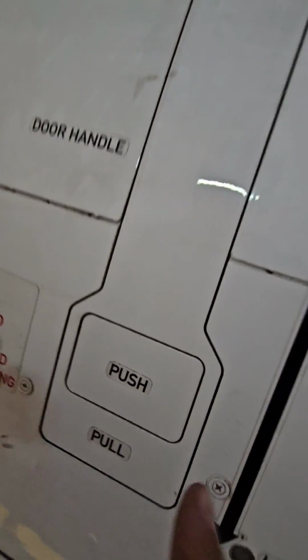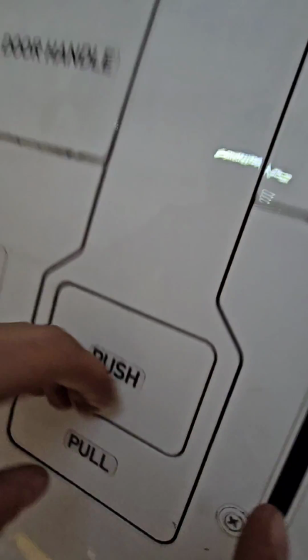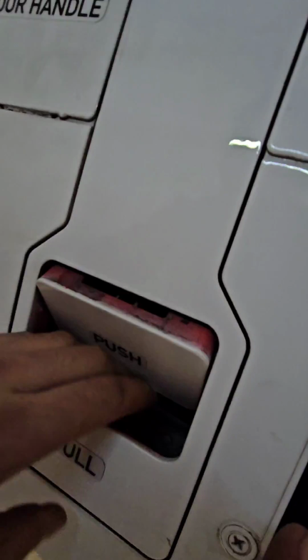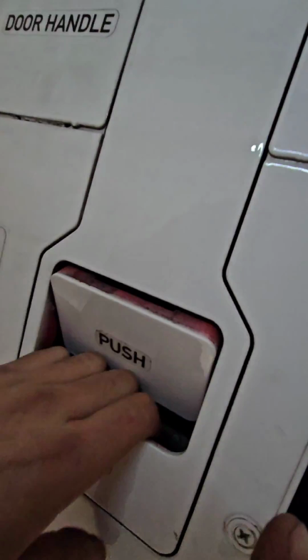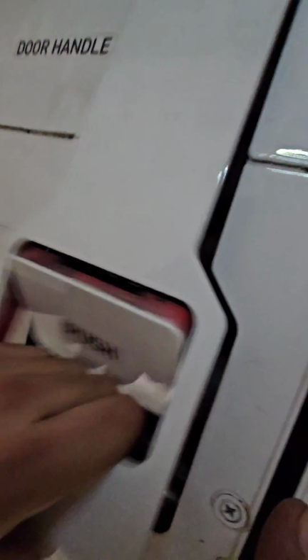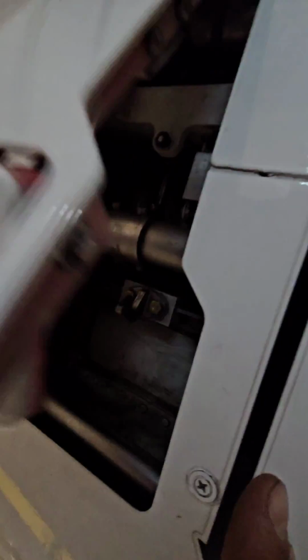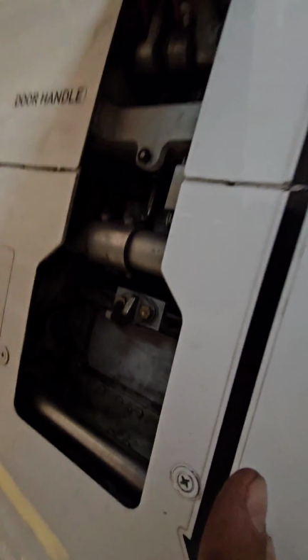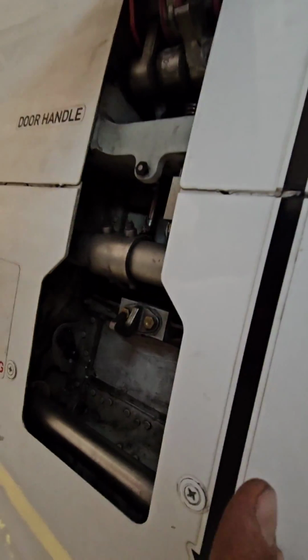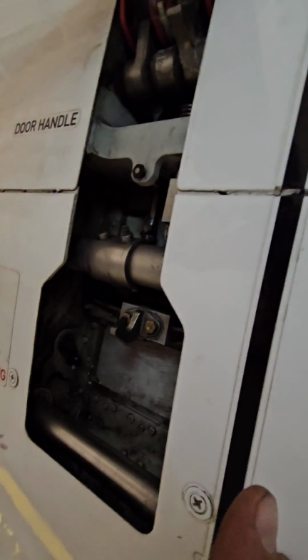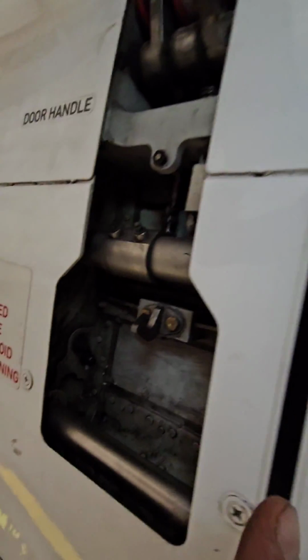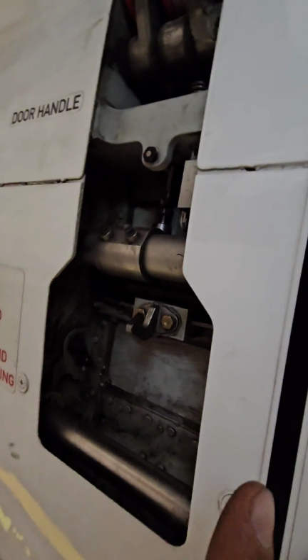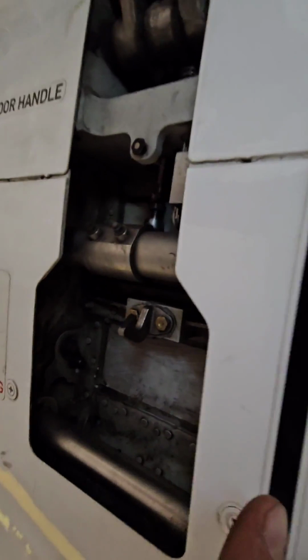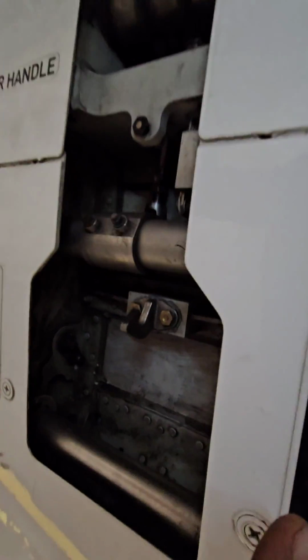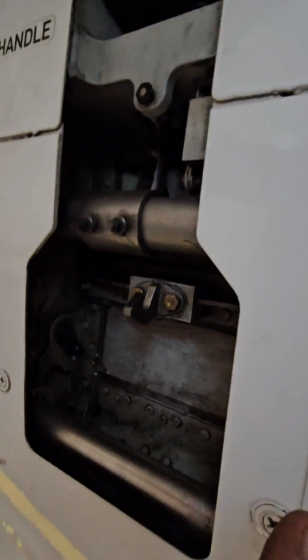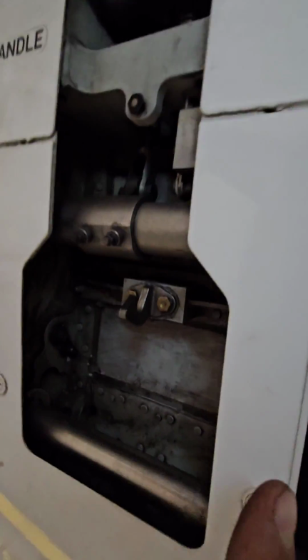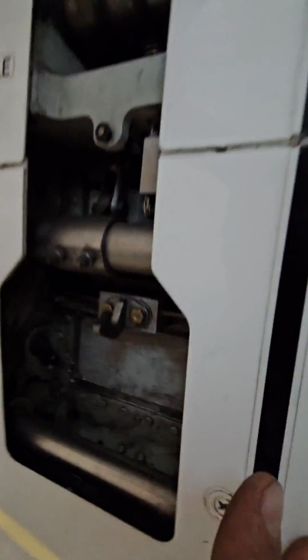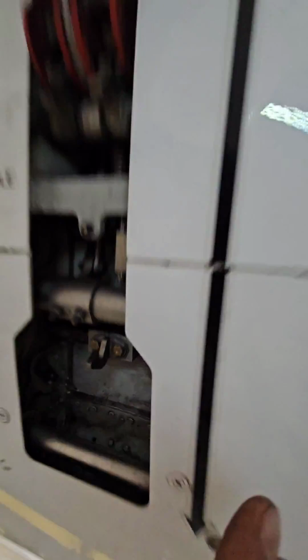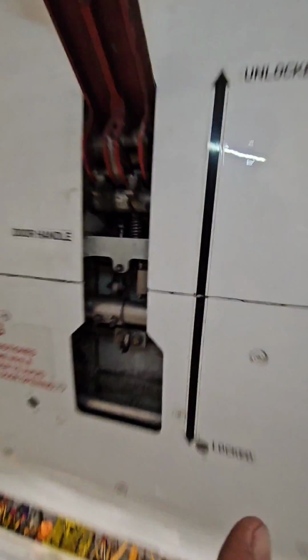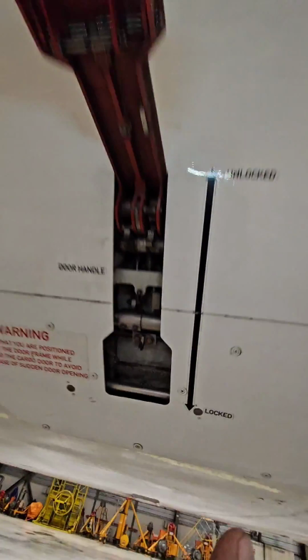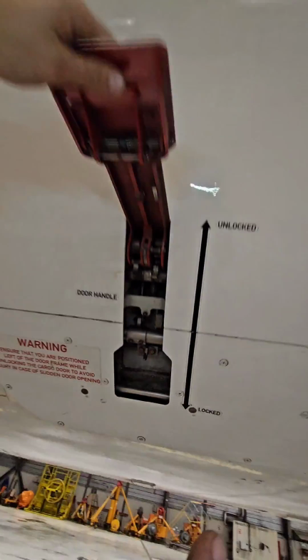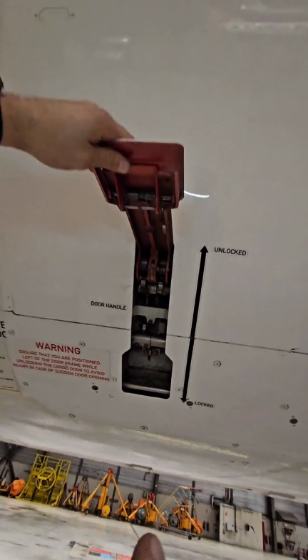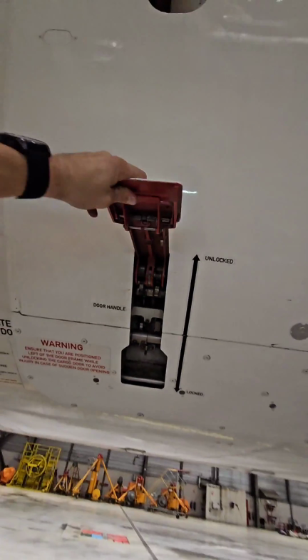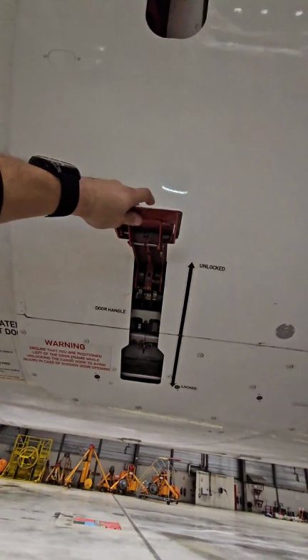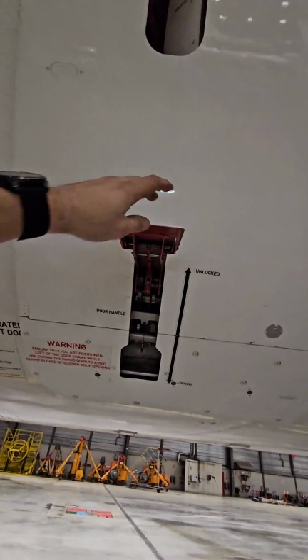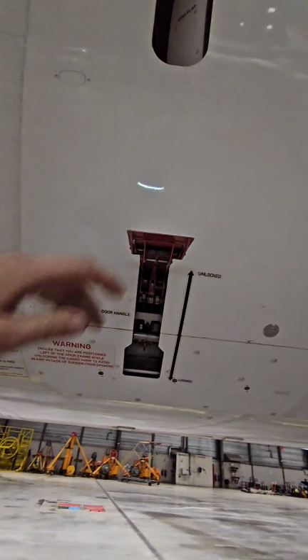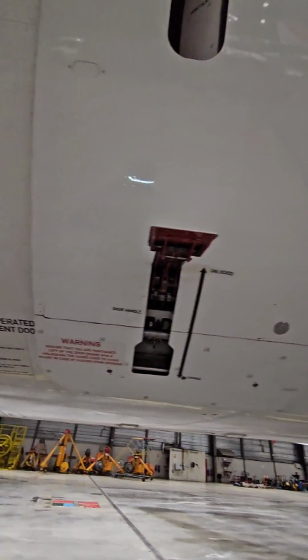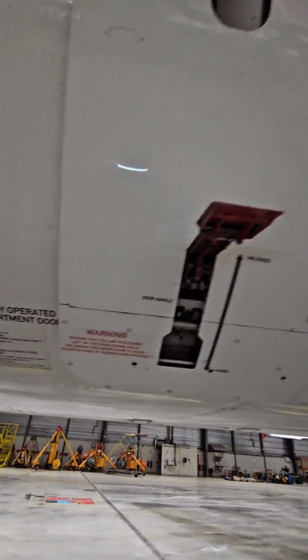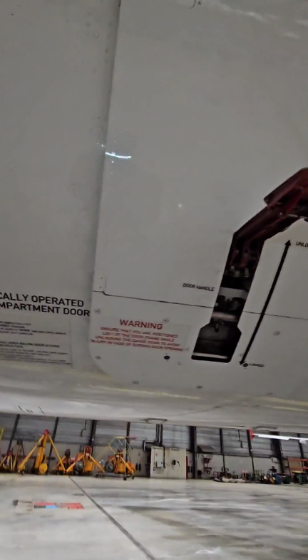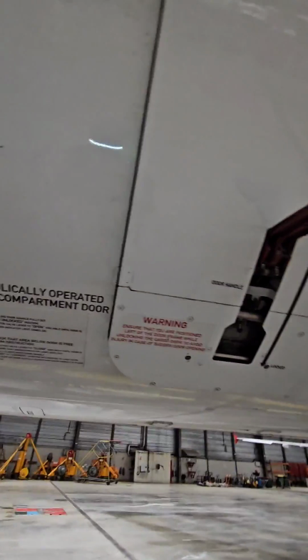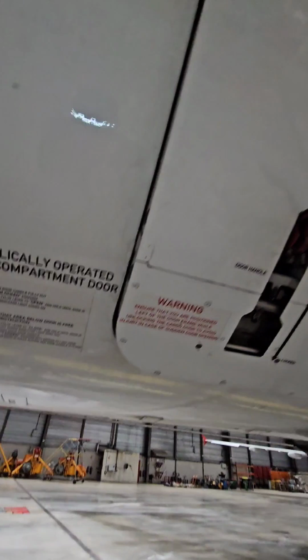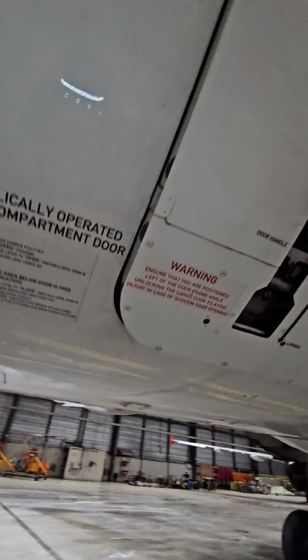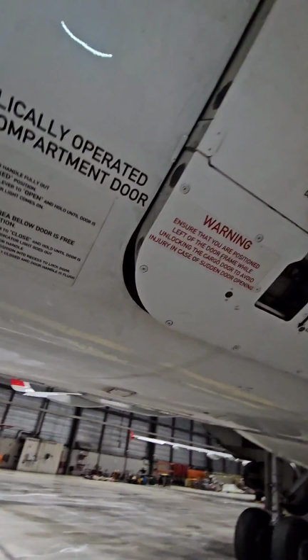Hey guys! Today I would like to tell you a little bit about Airbus A320 cargo doors operation. So let's go straight into it.